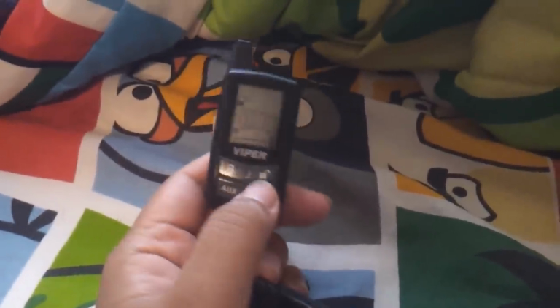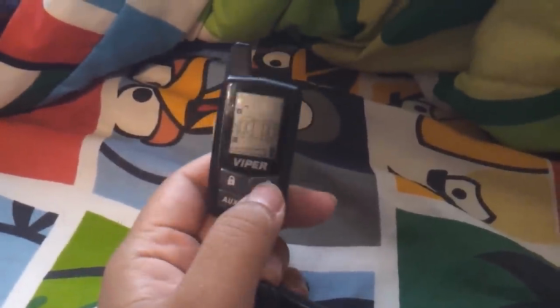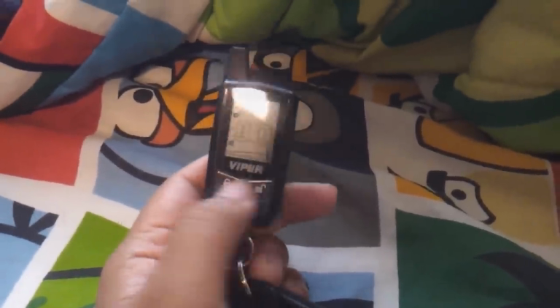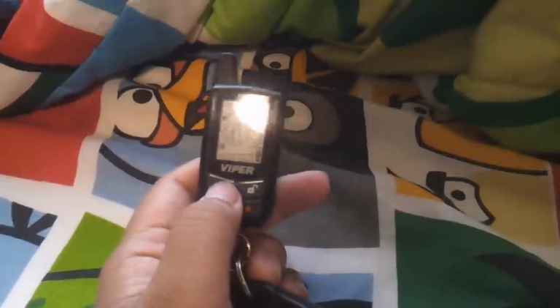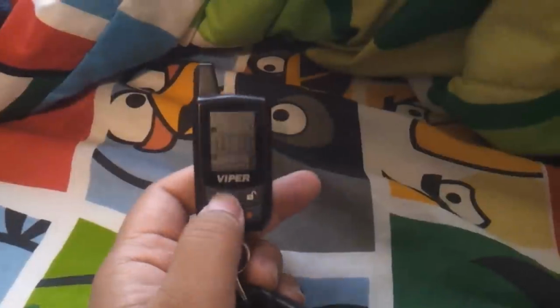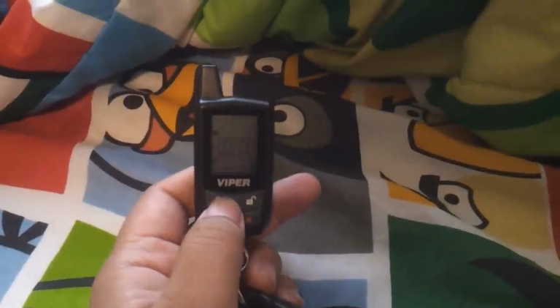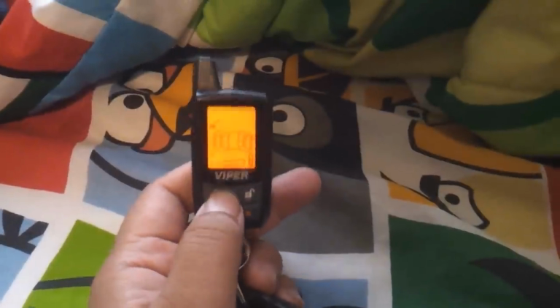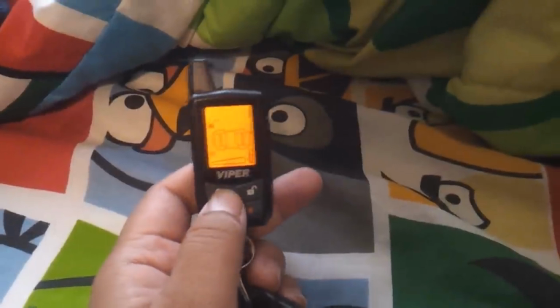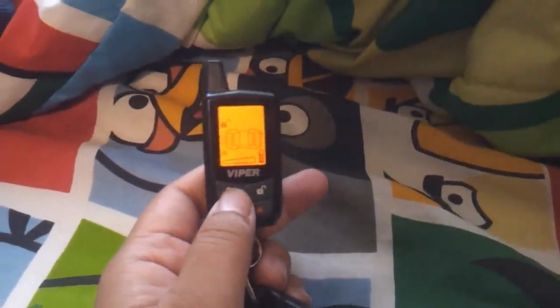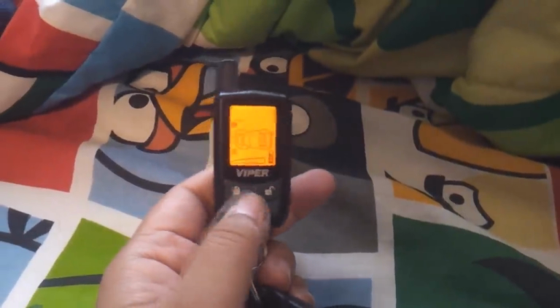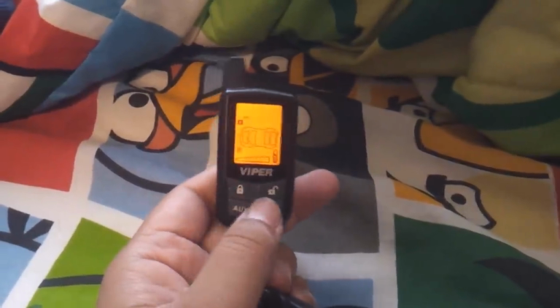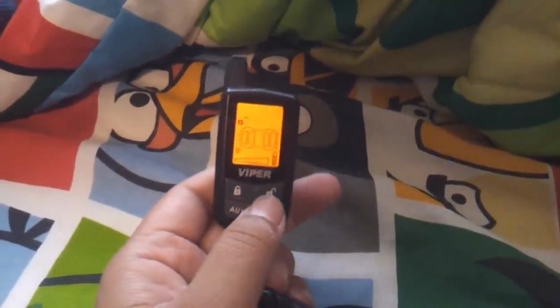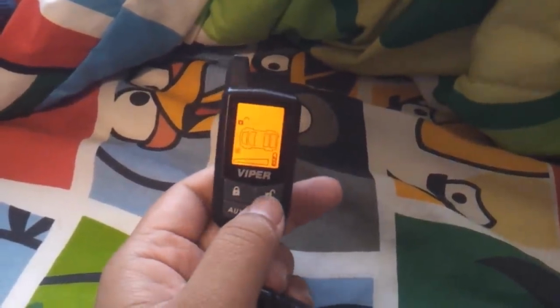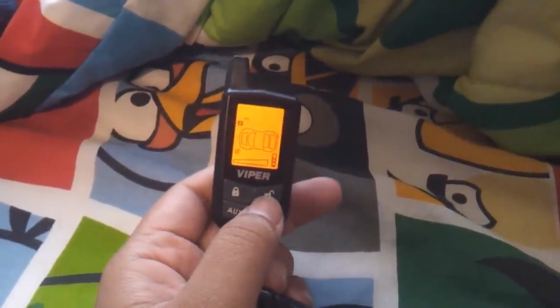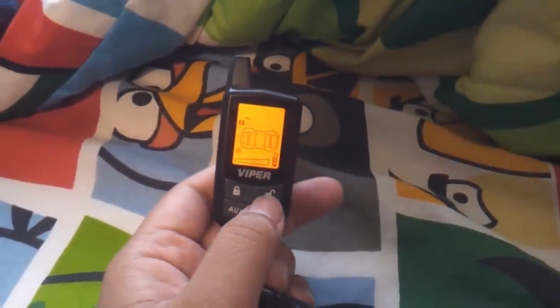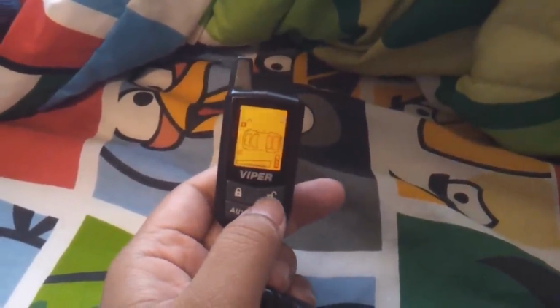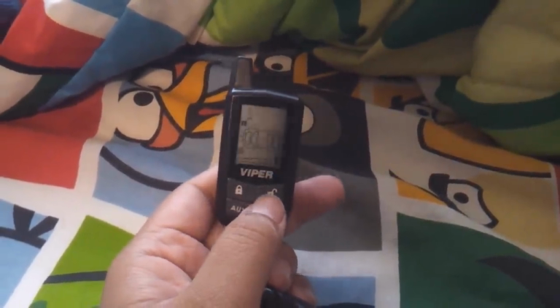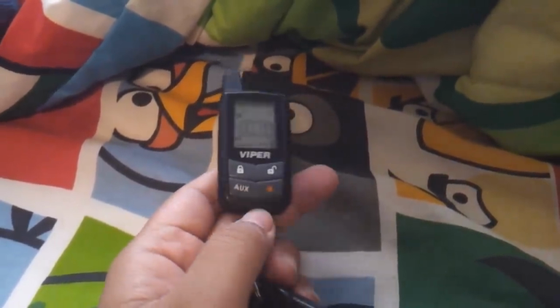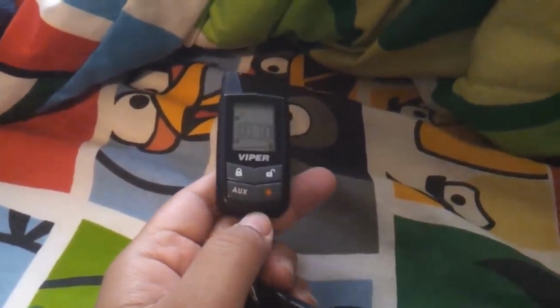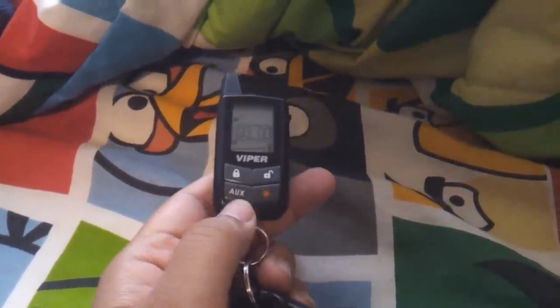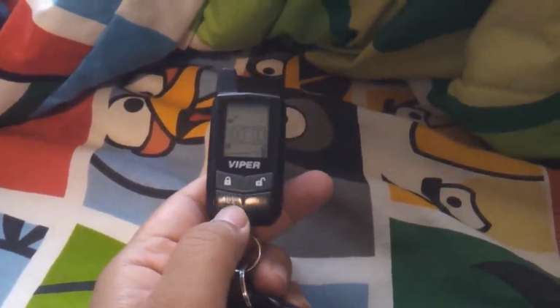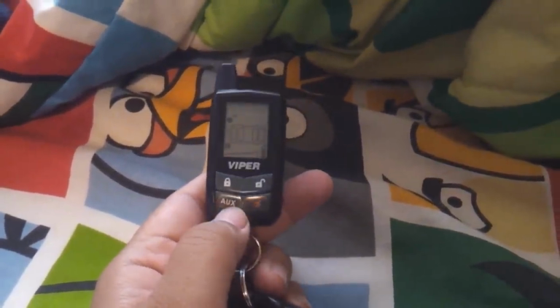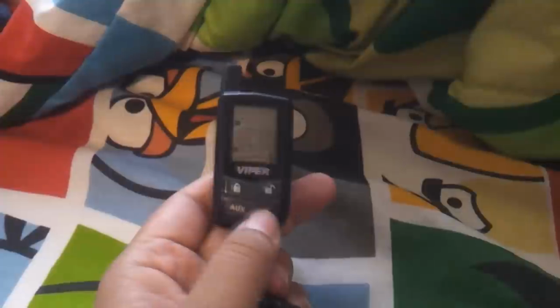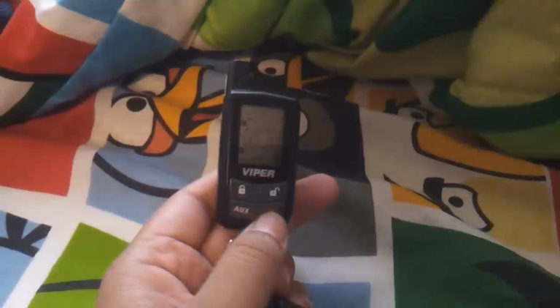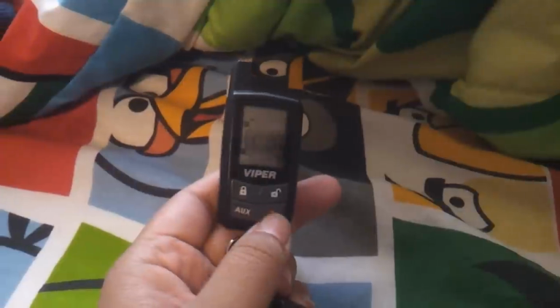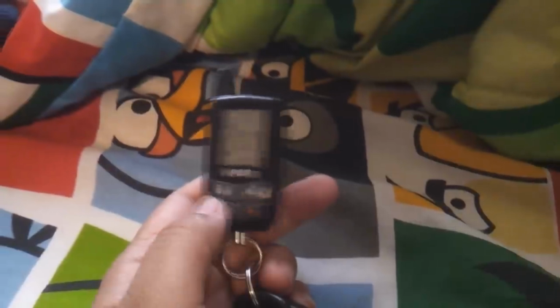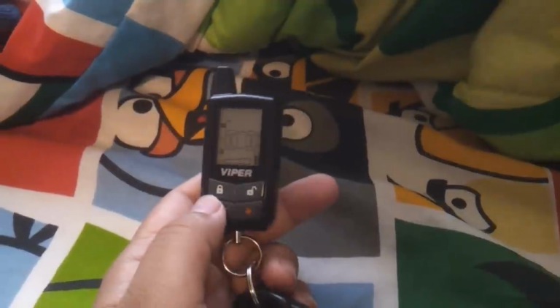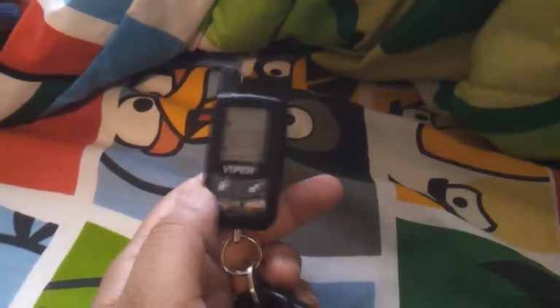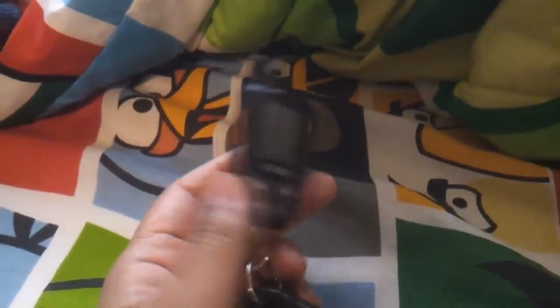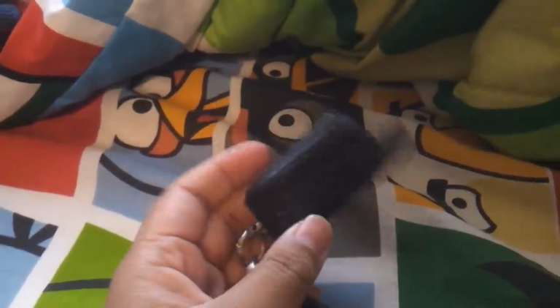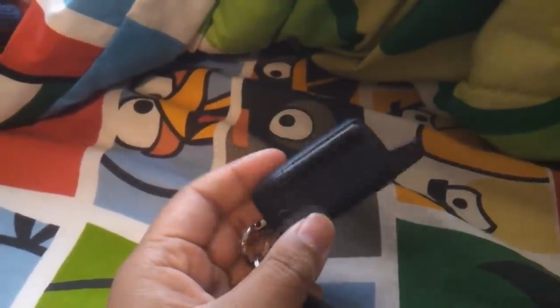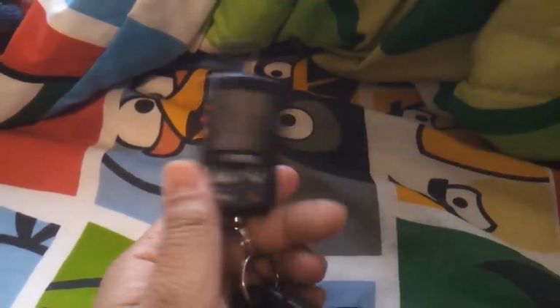Now everything works. So now you push and the lights turn on and stuff.